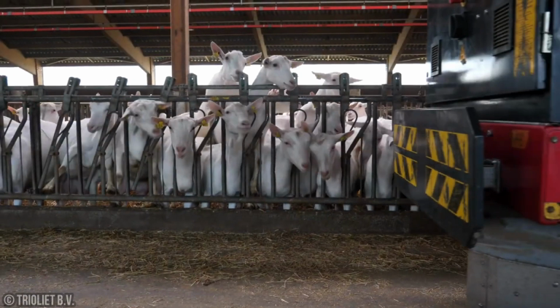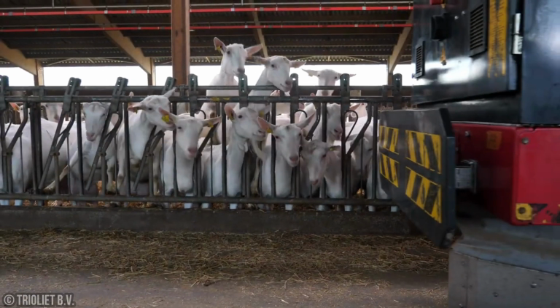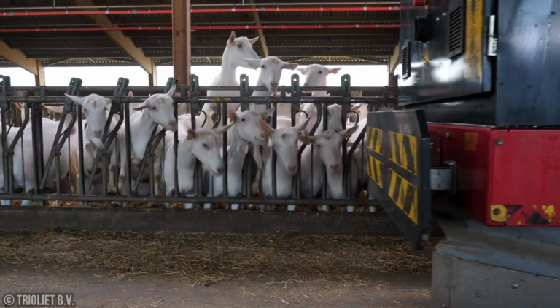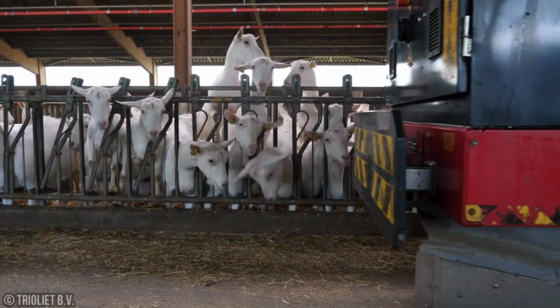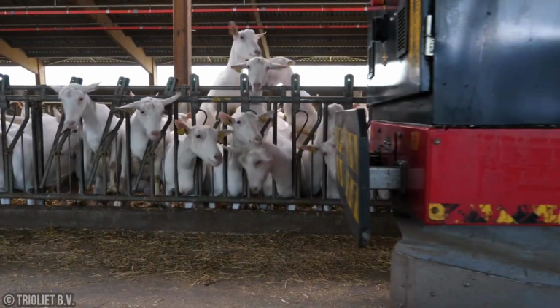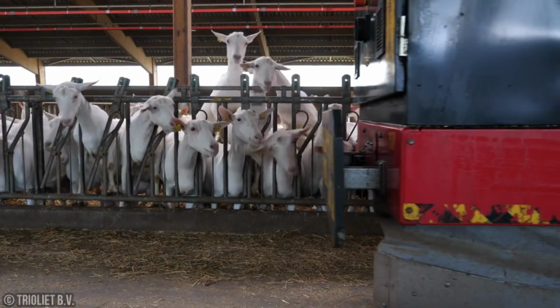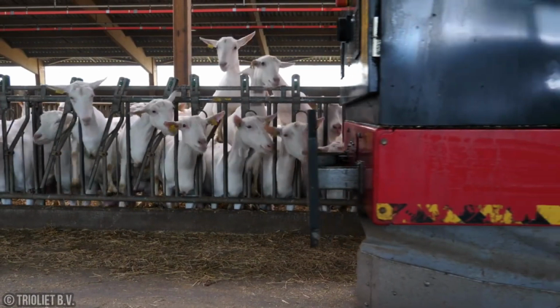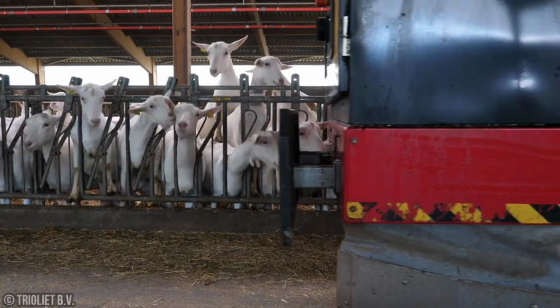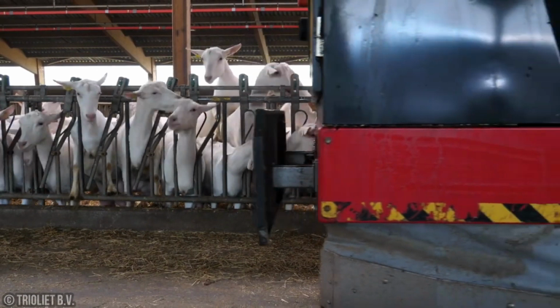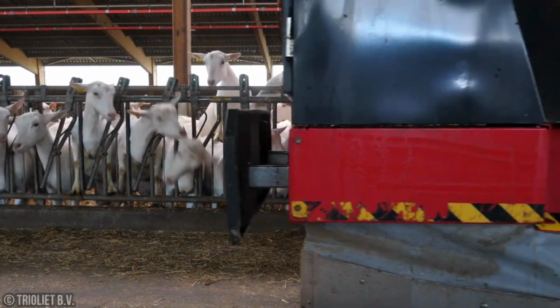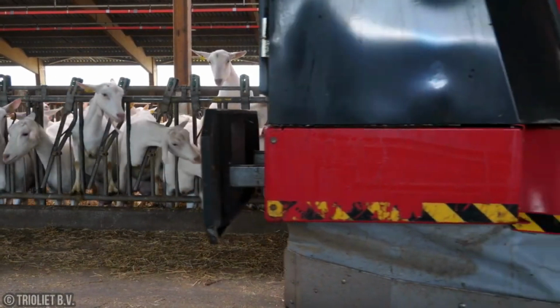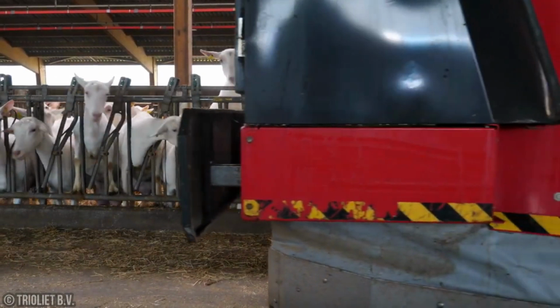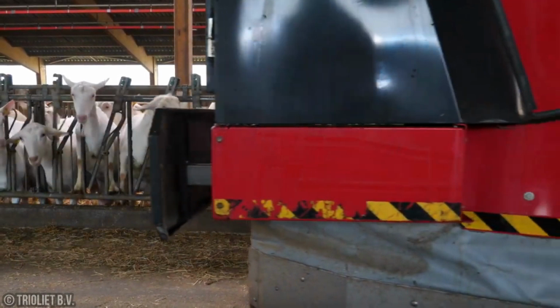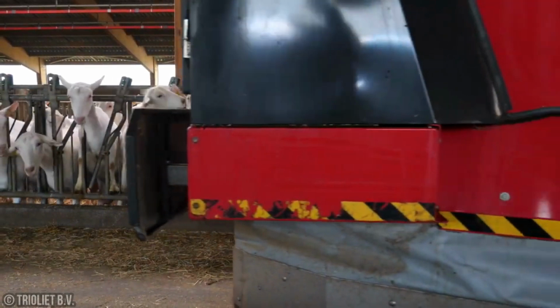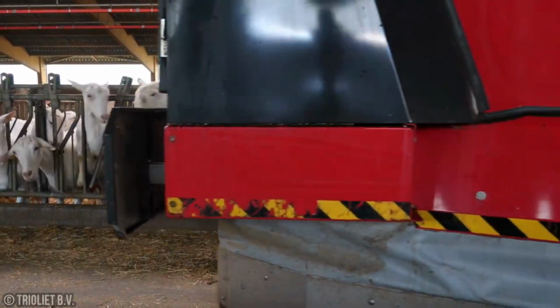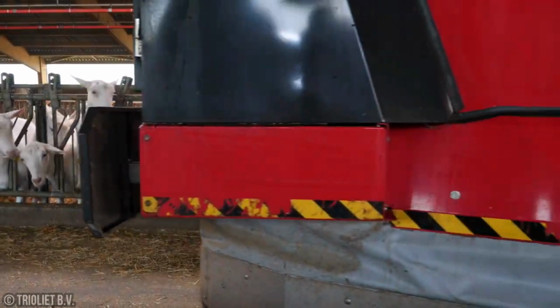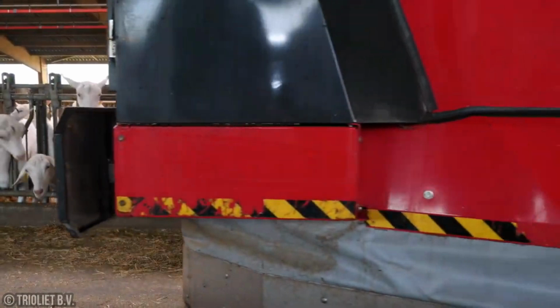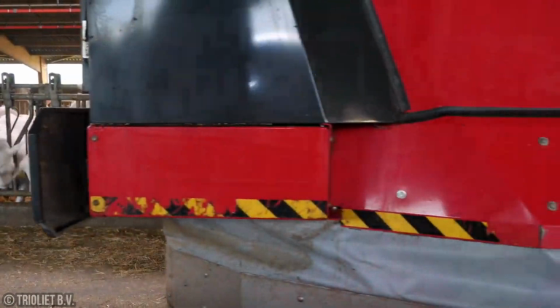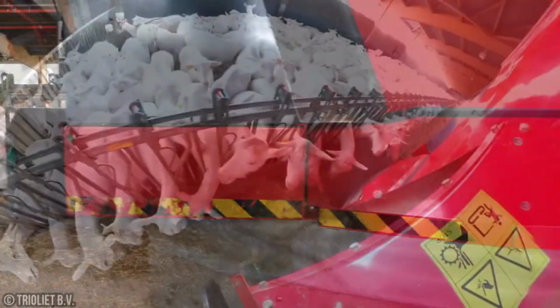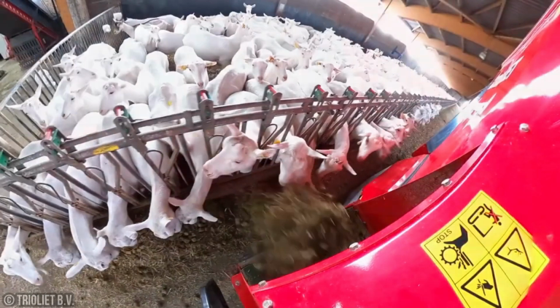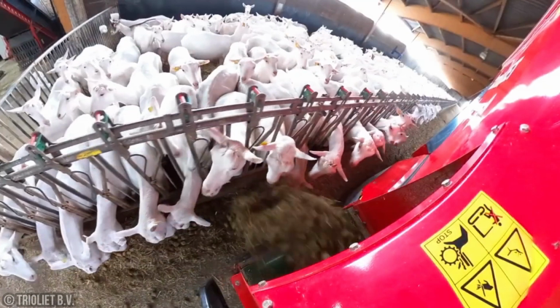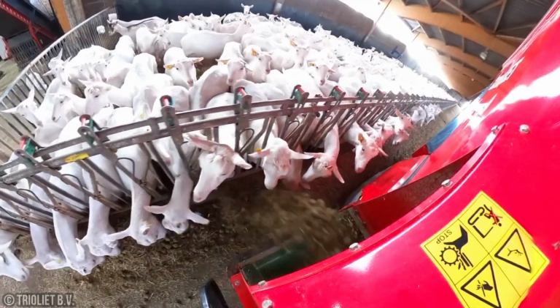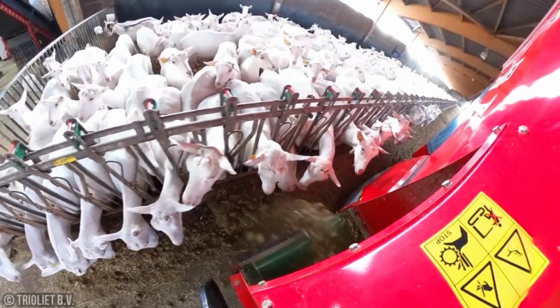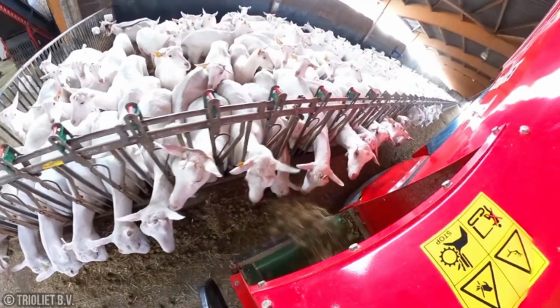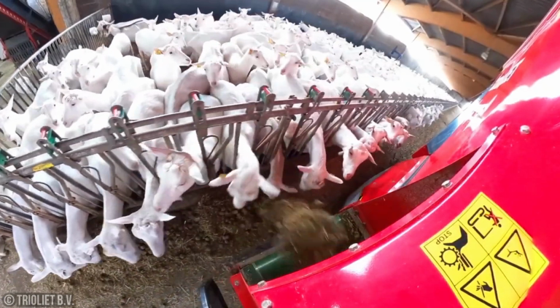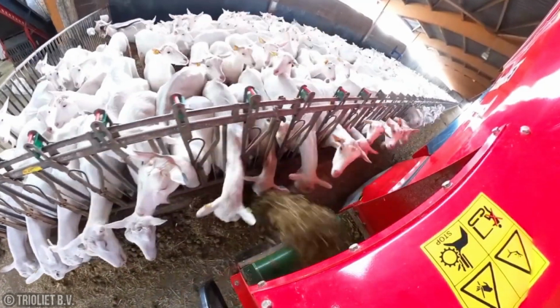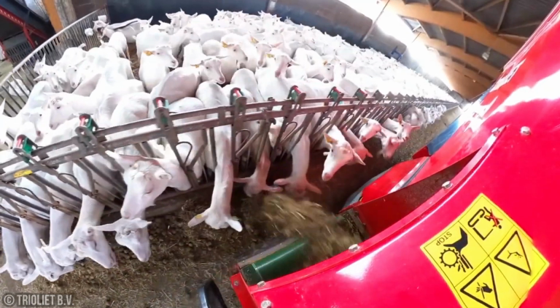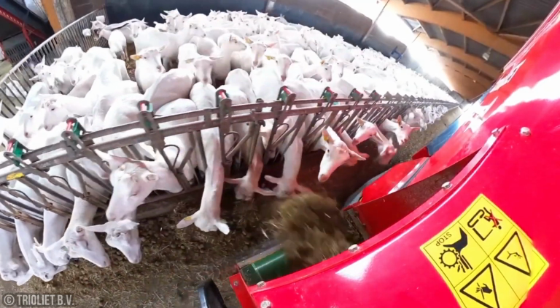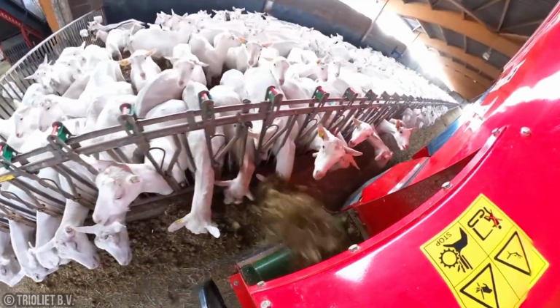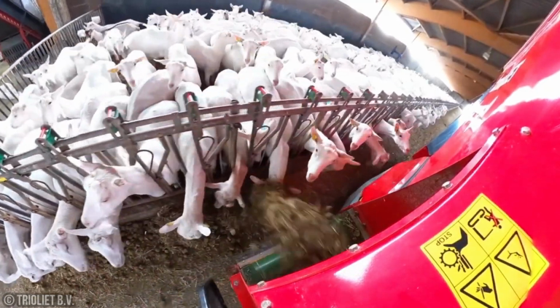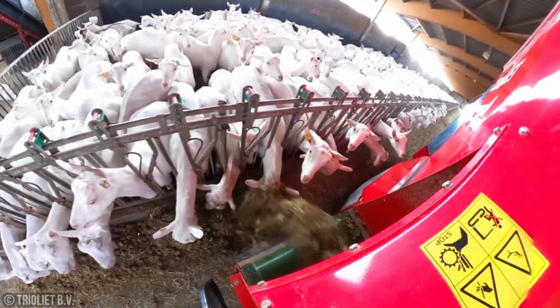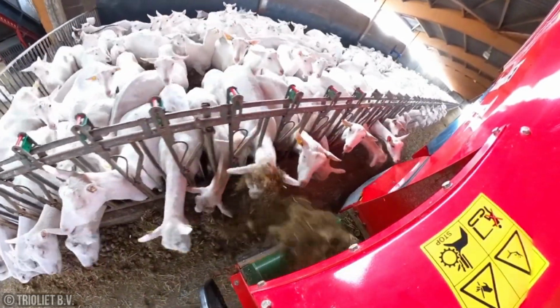With this dynamic duo, feeding time becomes a breeze, ensuring your animals get the nutrition they need without any fuss.